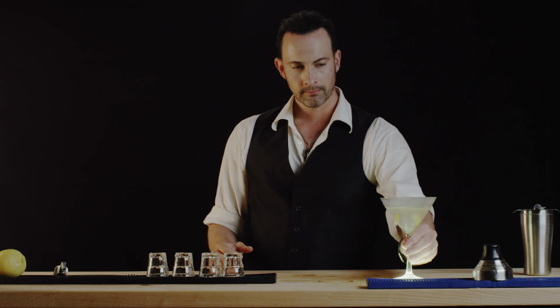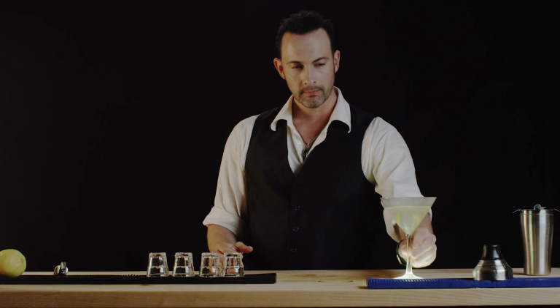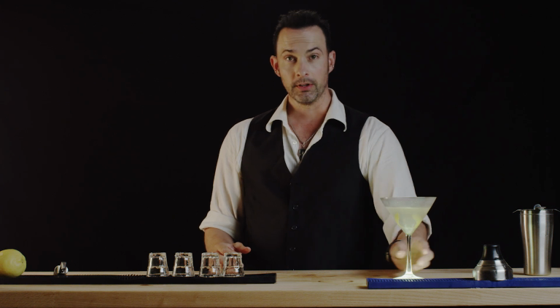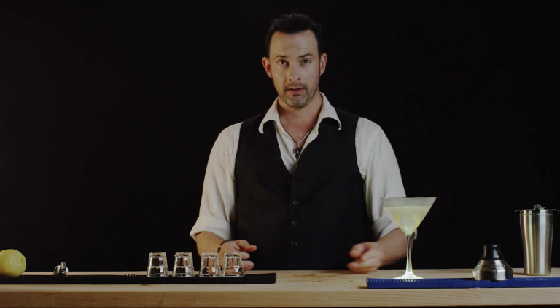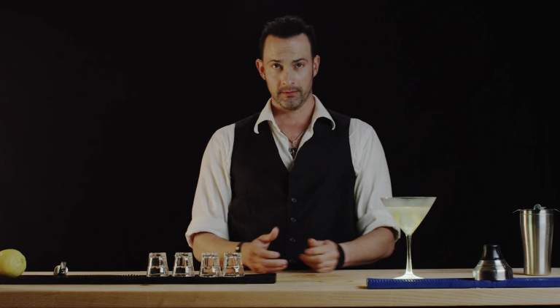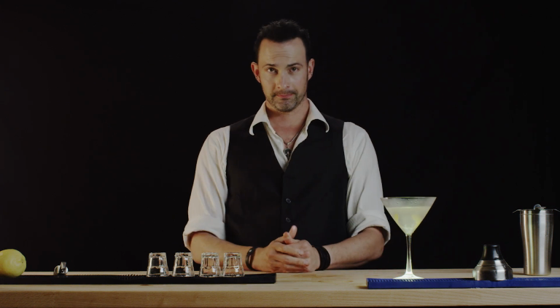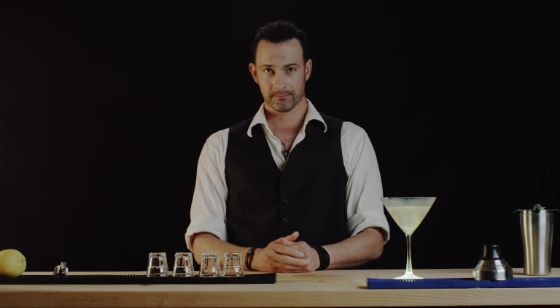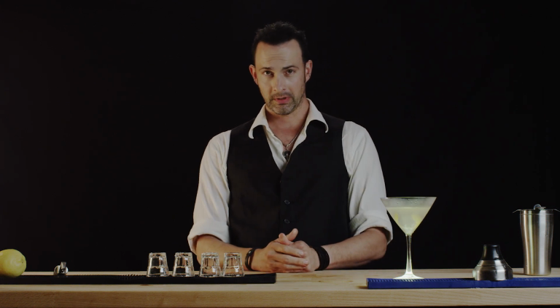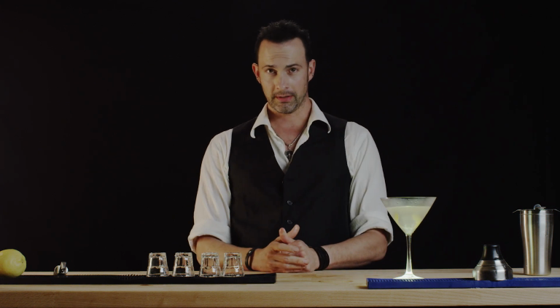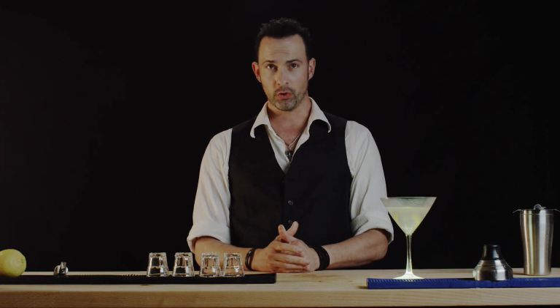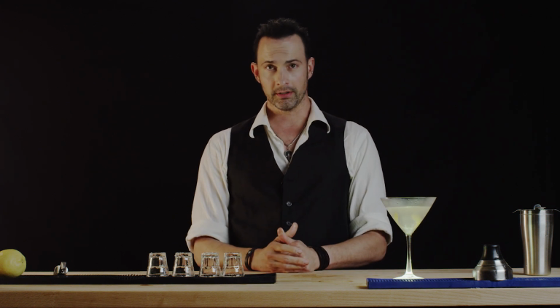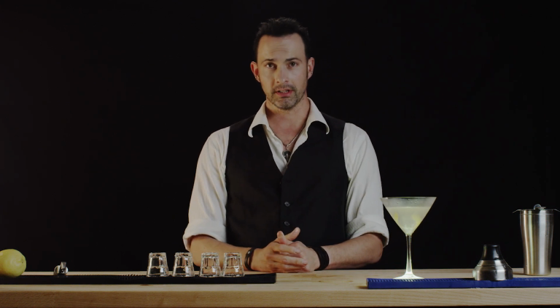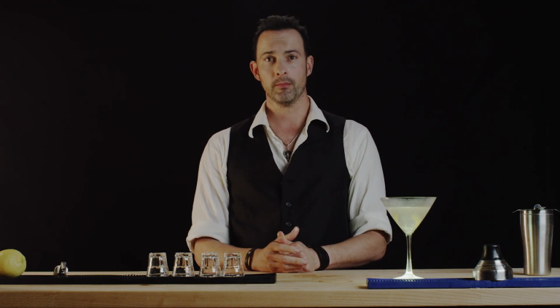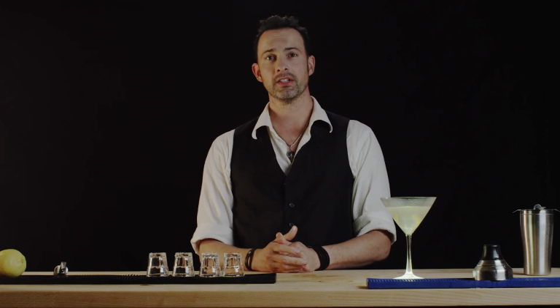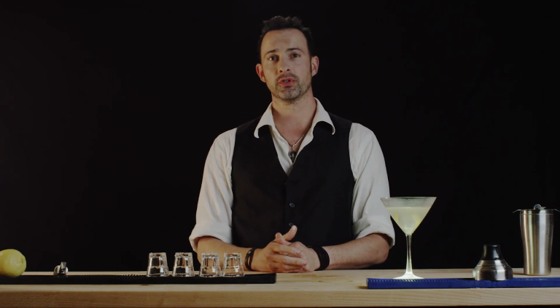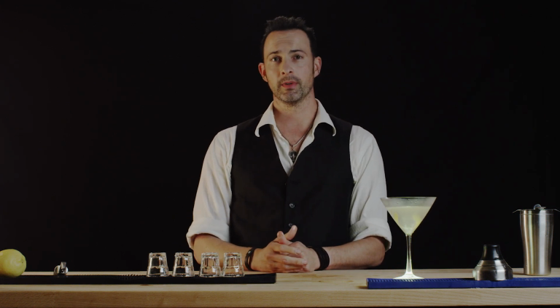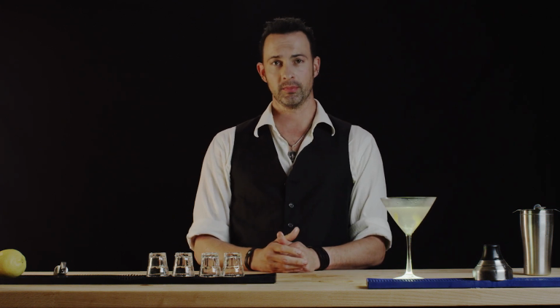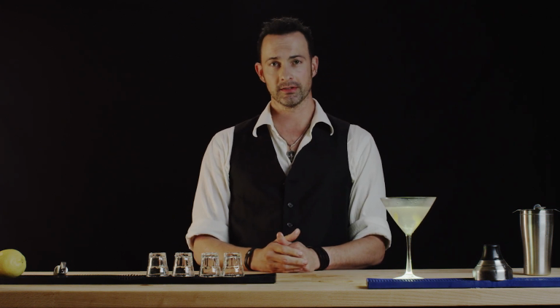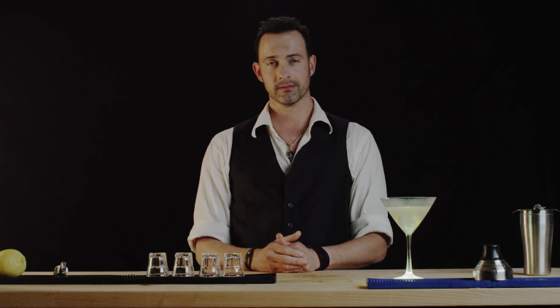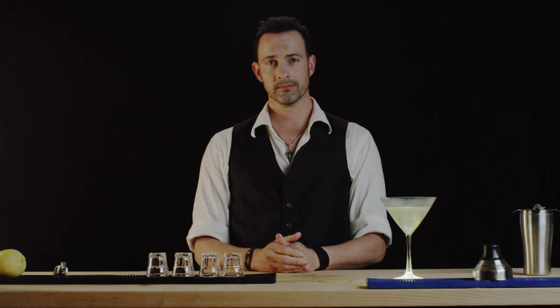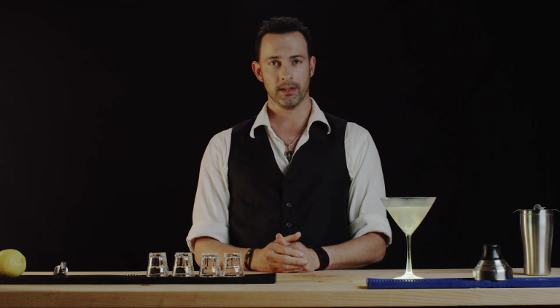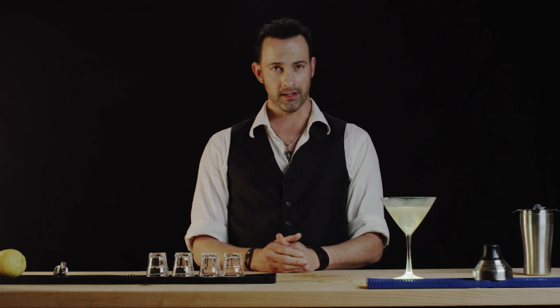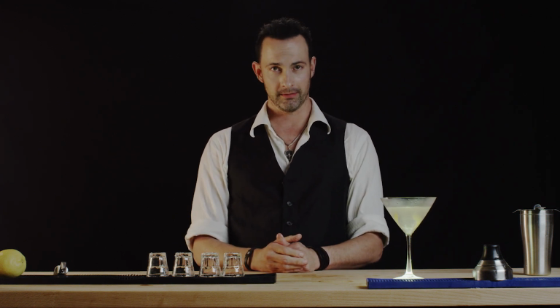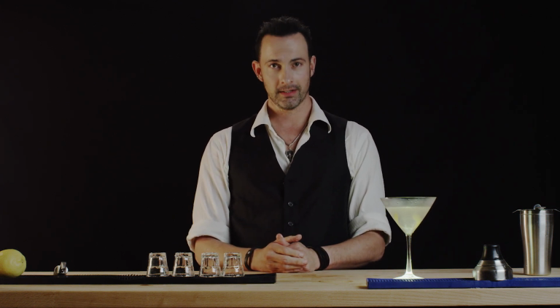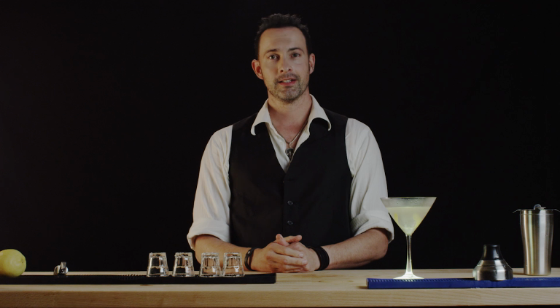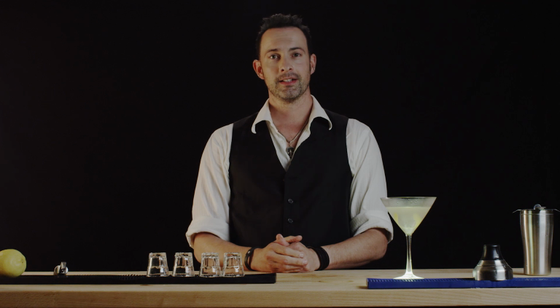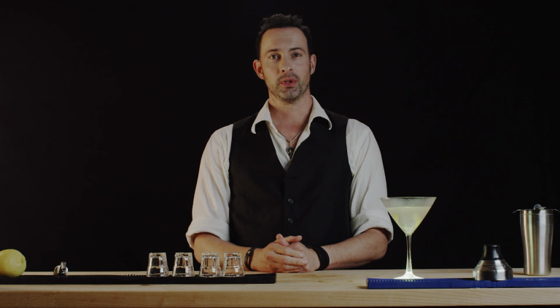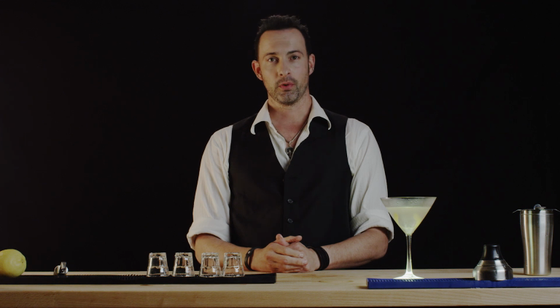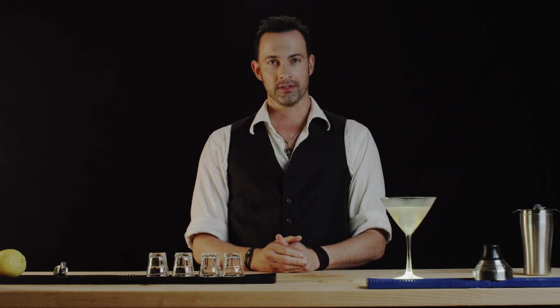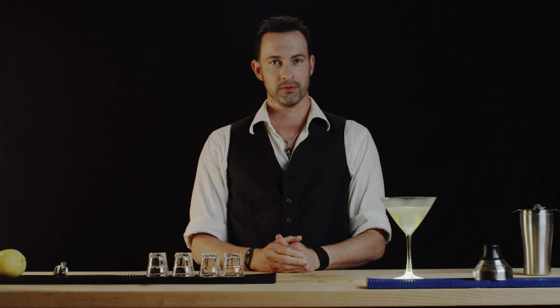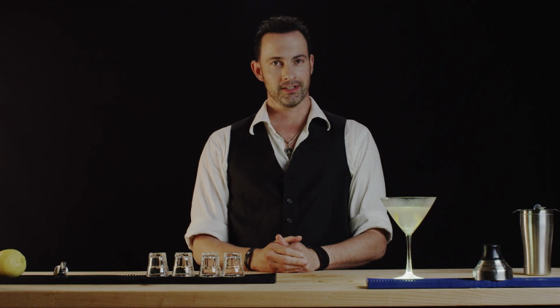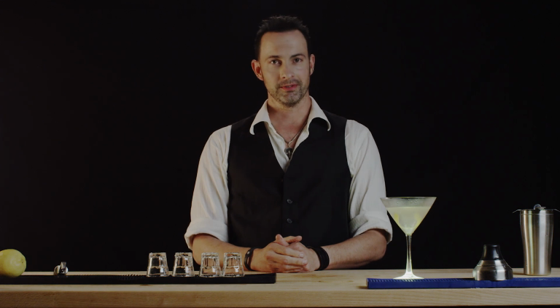And there you have it. Thank you for joining us on Best Drink Recipes. I'm Eliah. We look forward to seeing you at the next one.